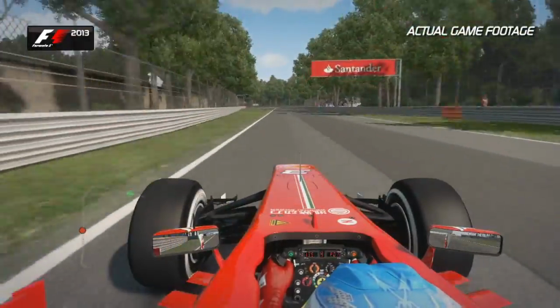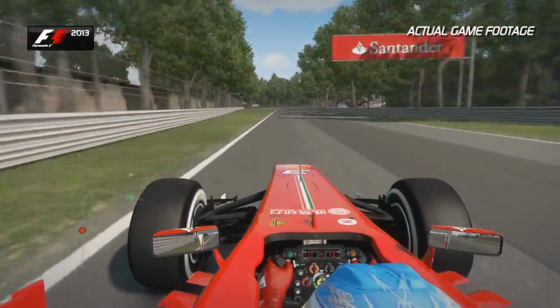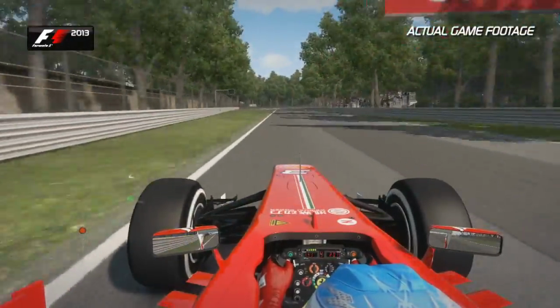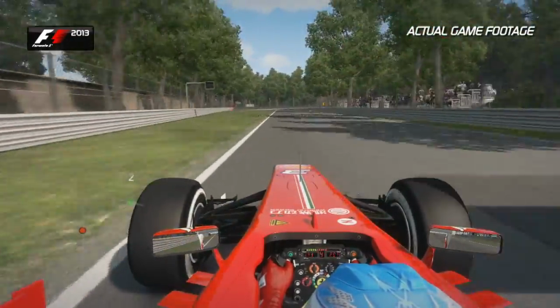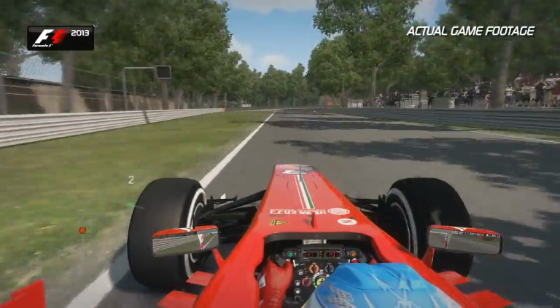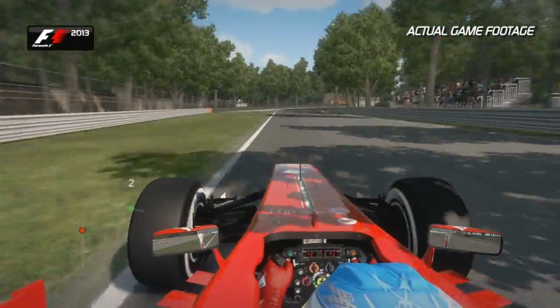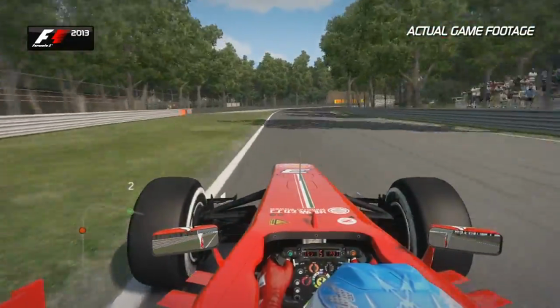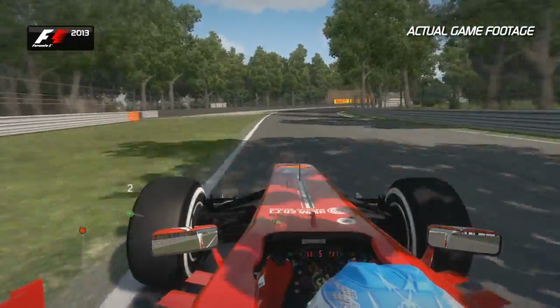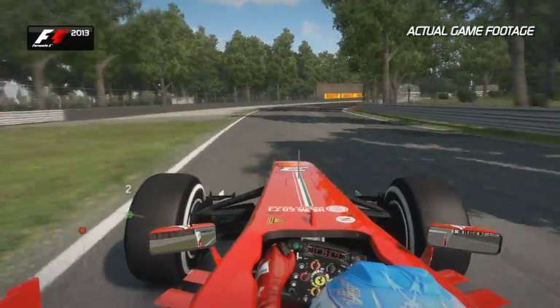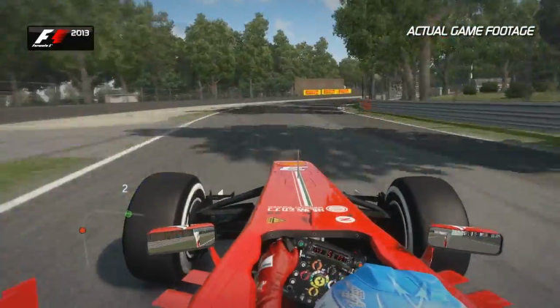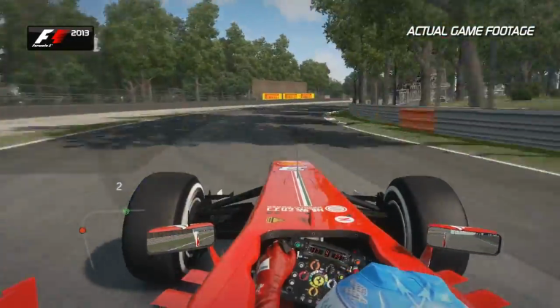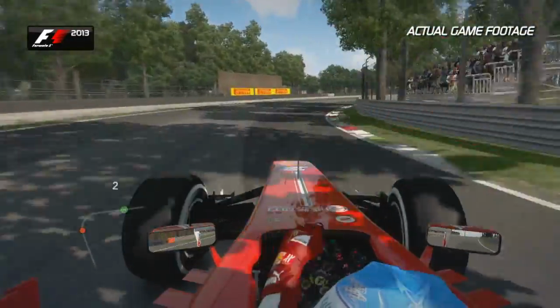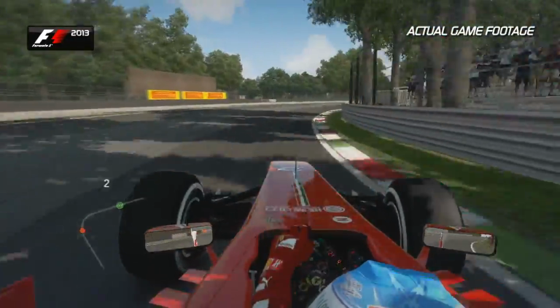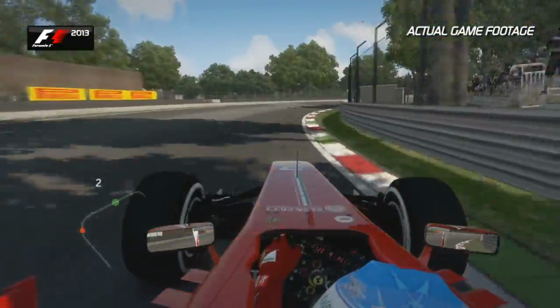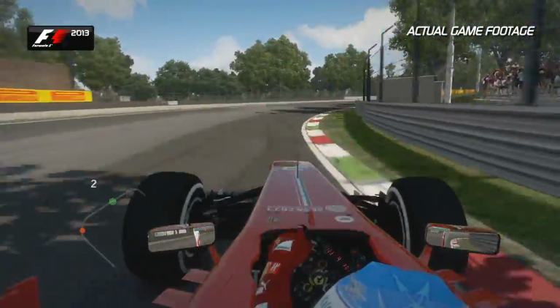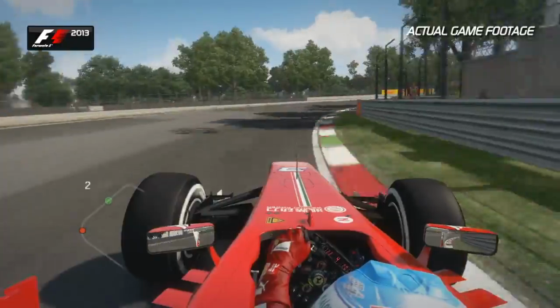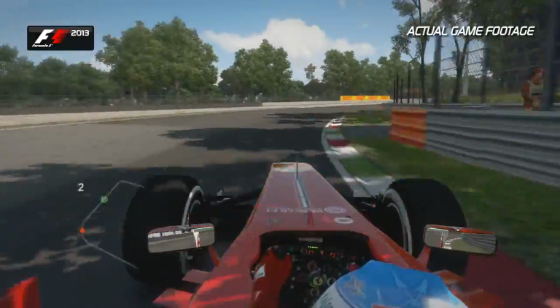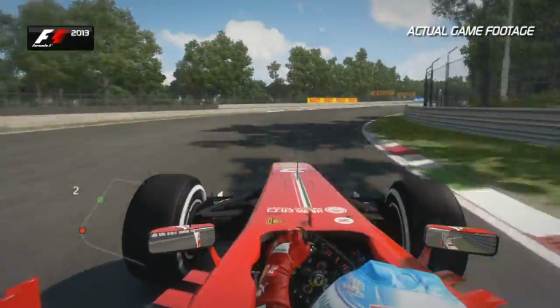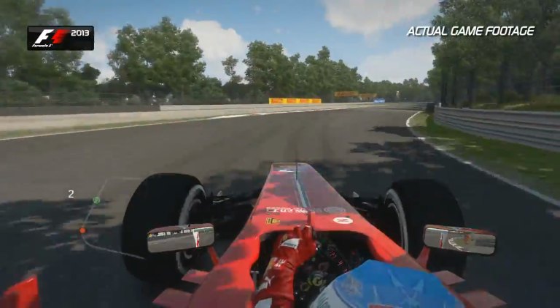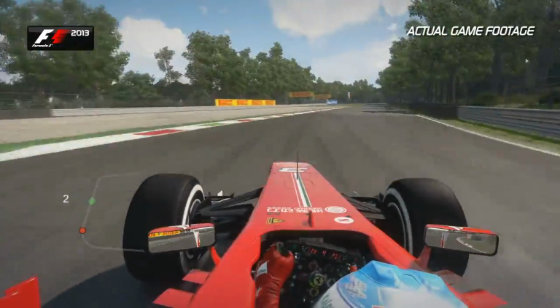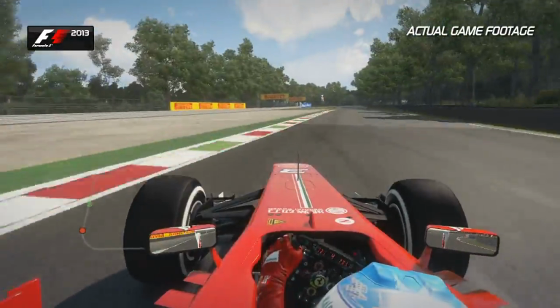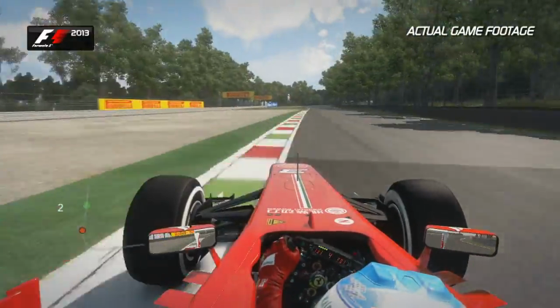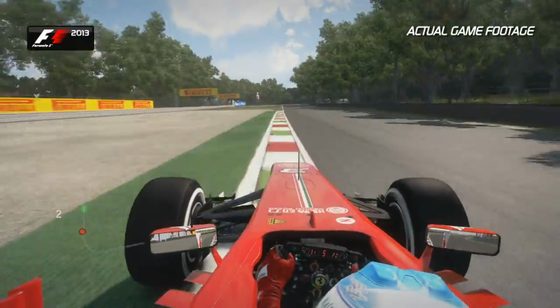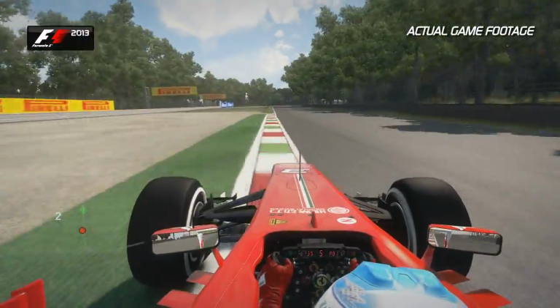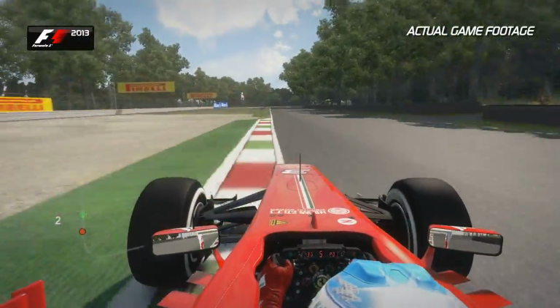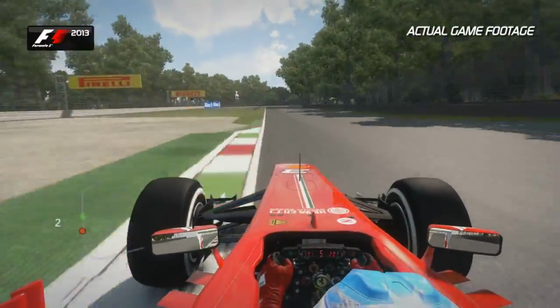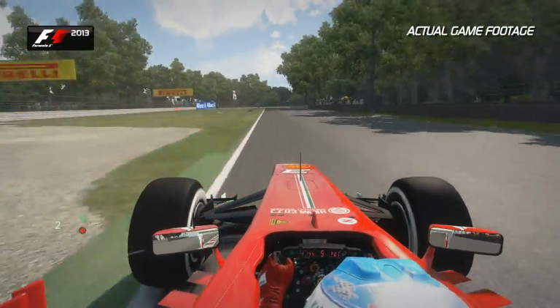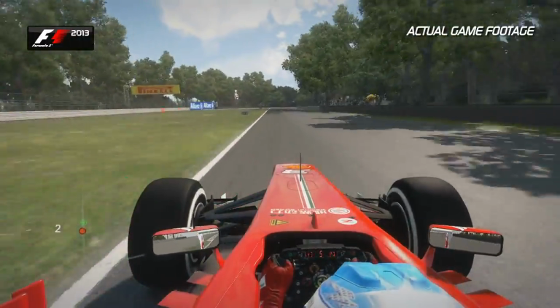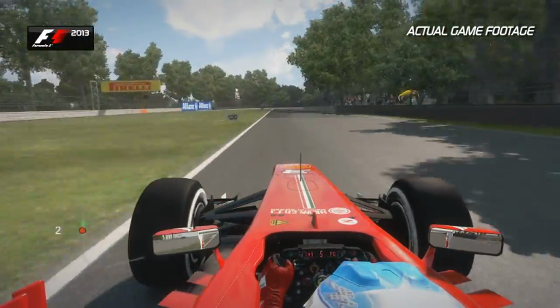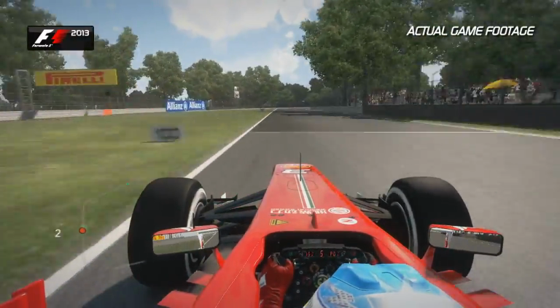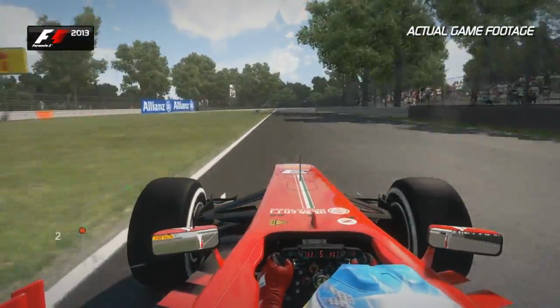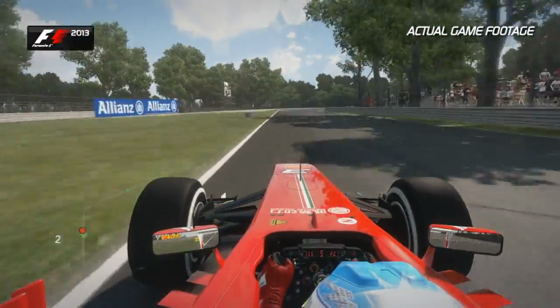Towards the two Lesmos — a nice cambered corner that helps the balance of the car. Not too much exit kerb before the next Lesmo corner comes up at you pretty fast.